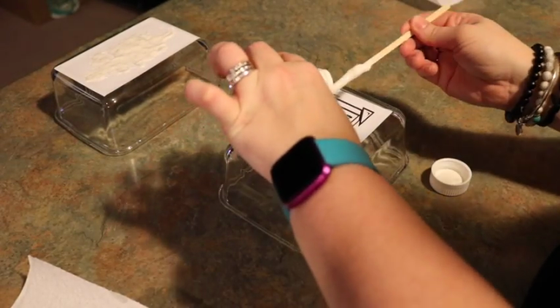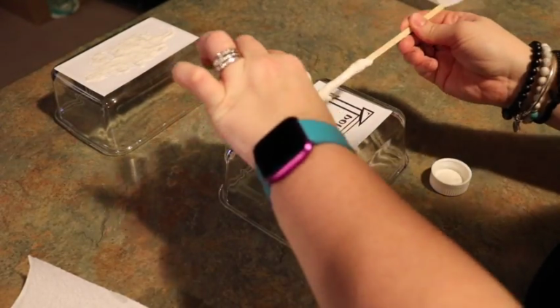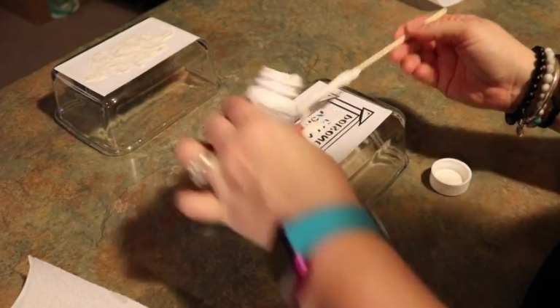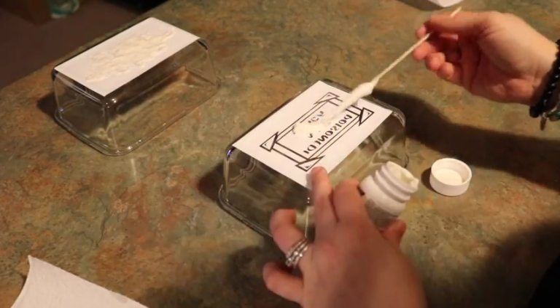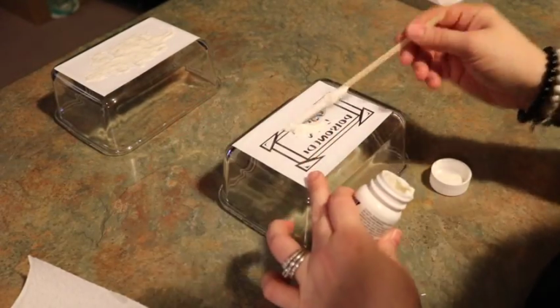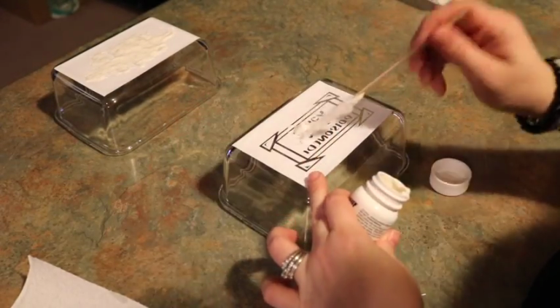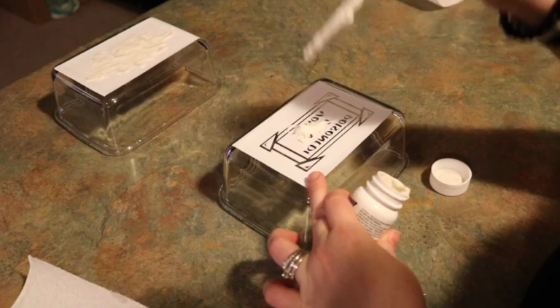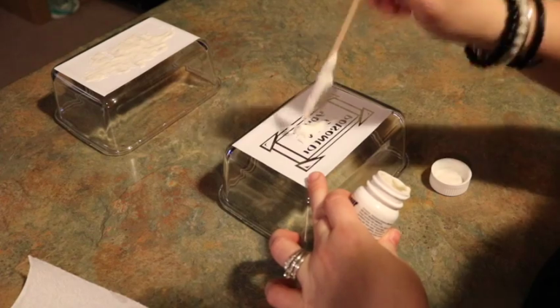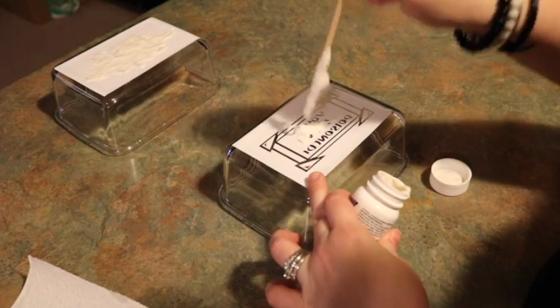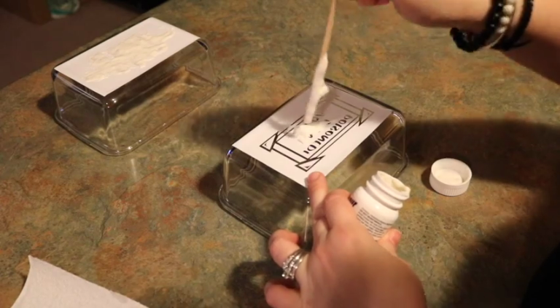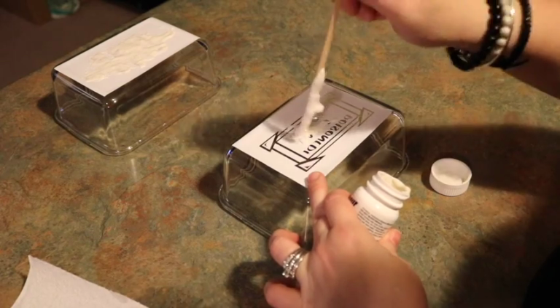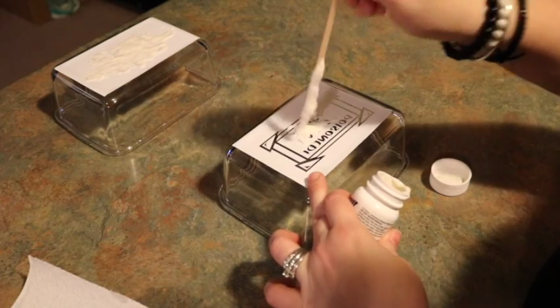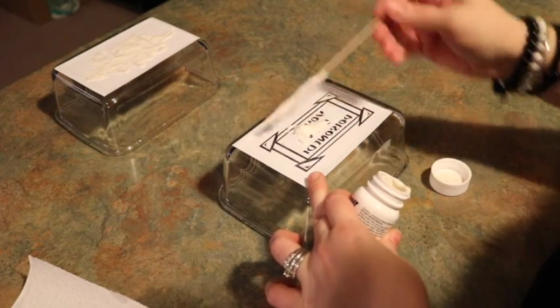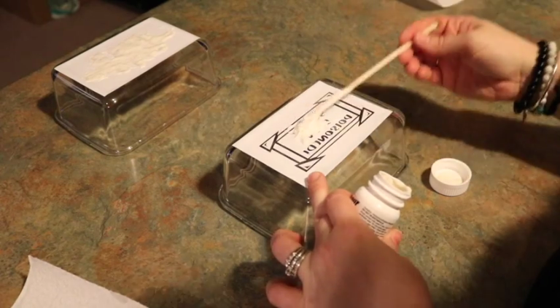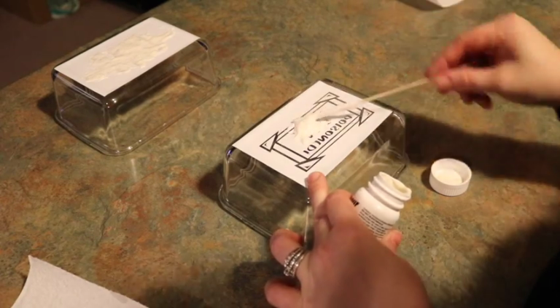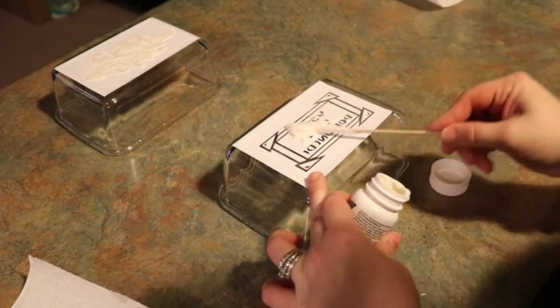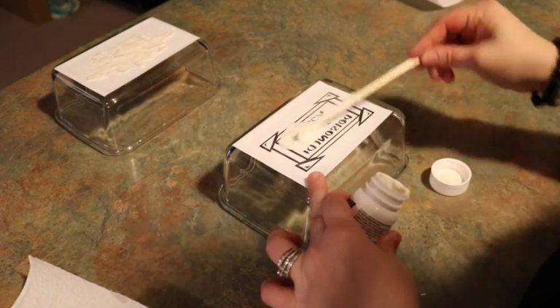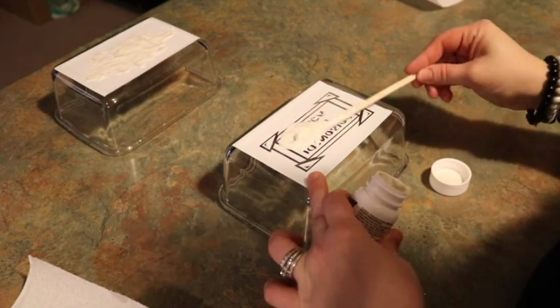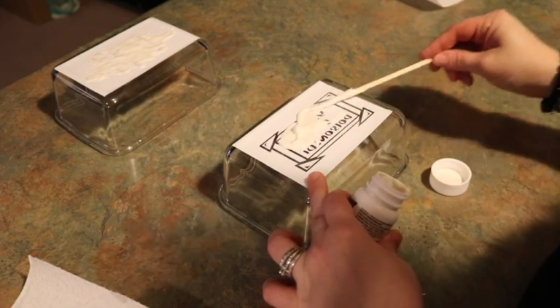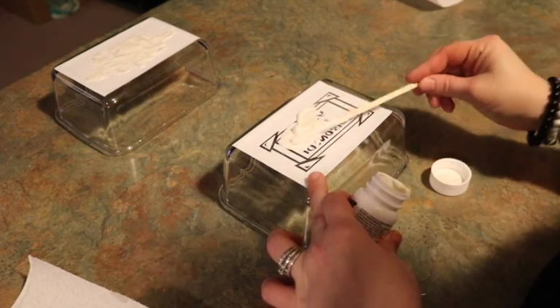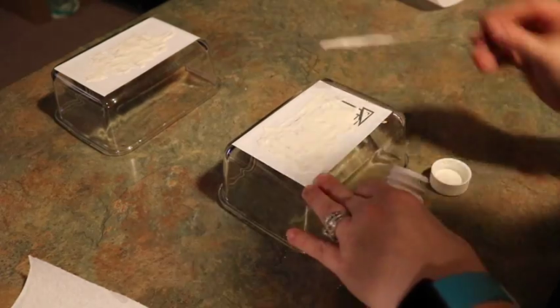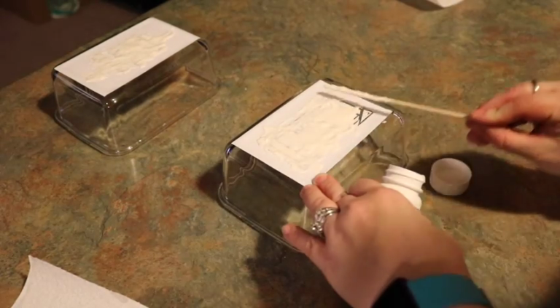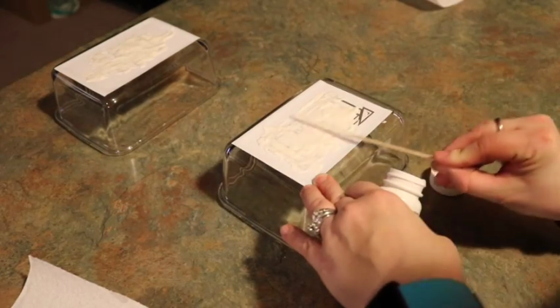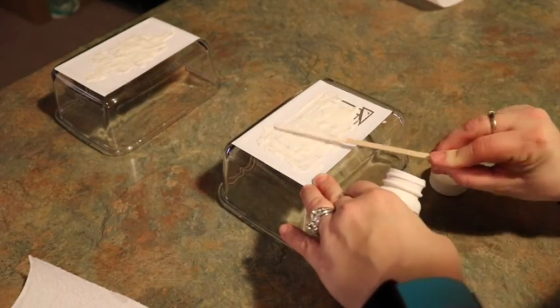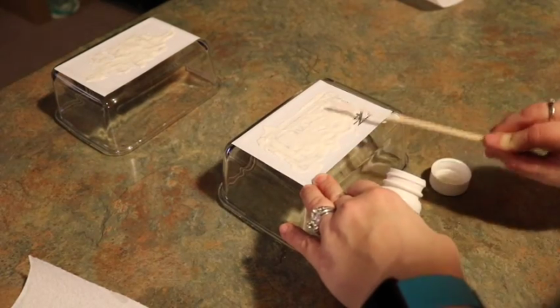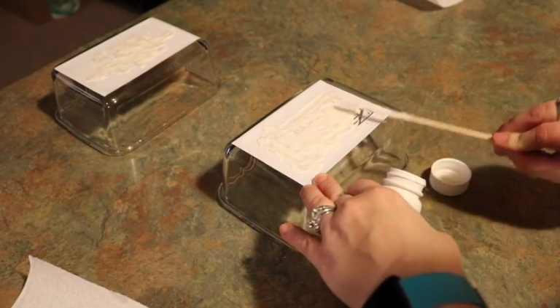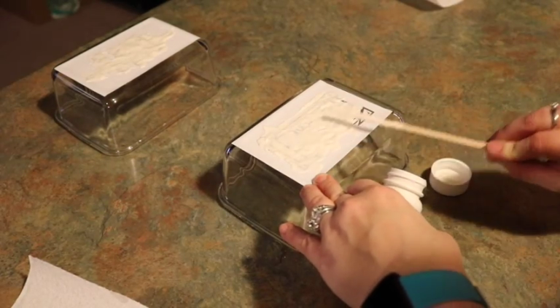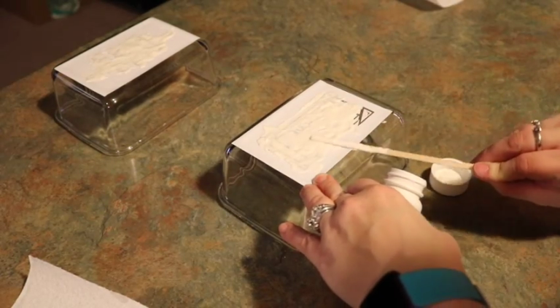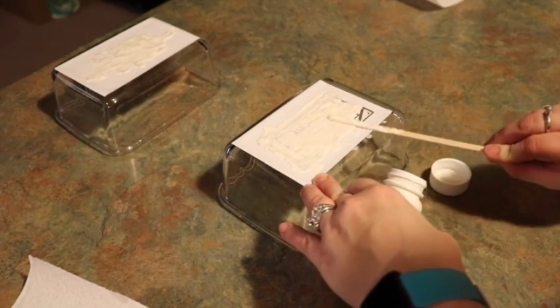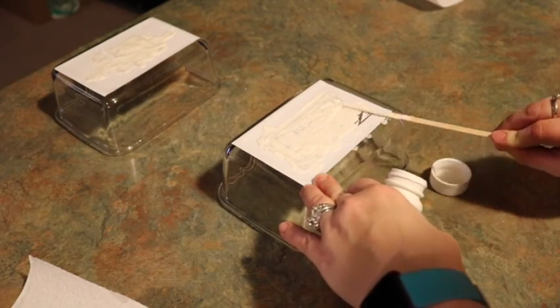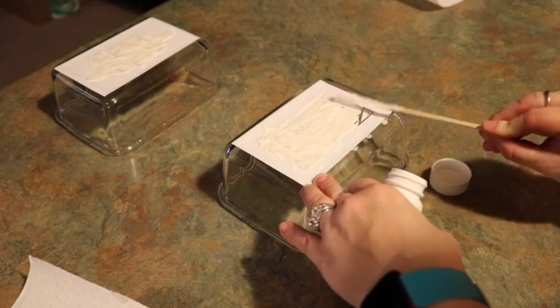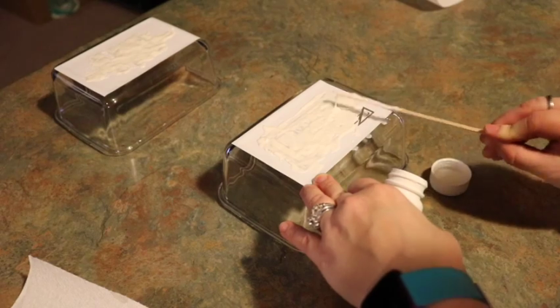Once this step is complete, you want to set it aside and leave it to sit for 20 minutes.